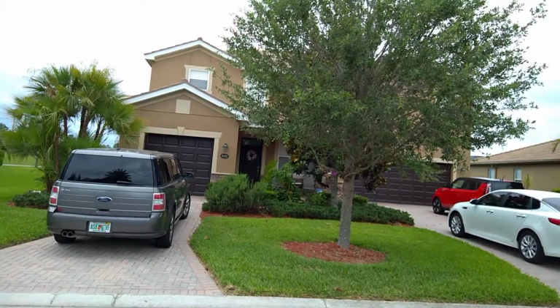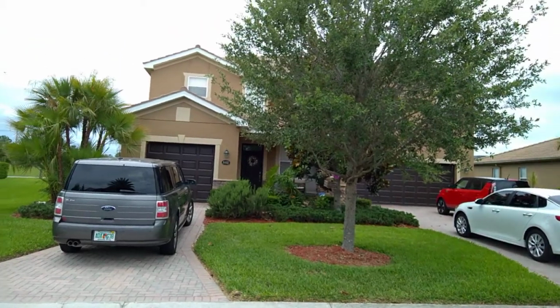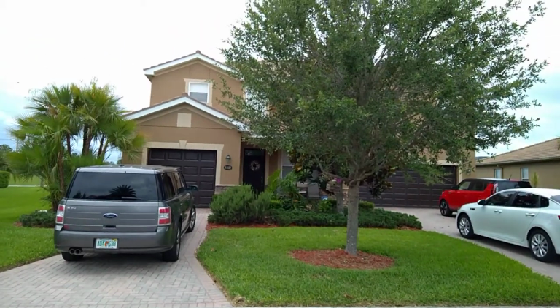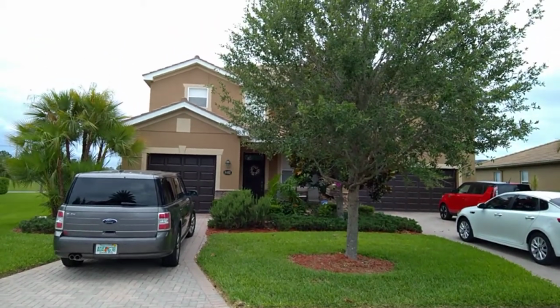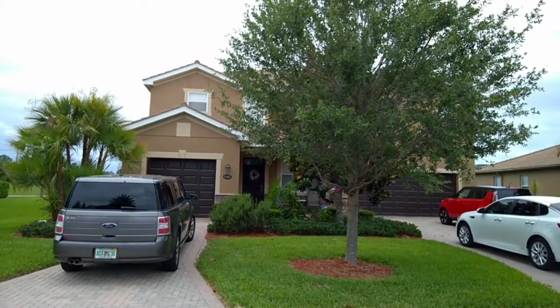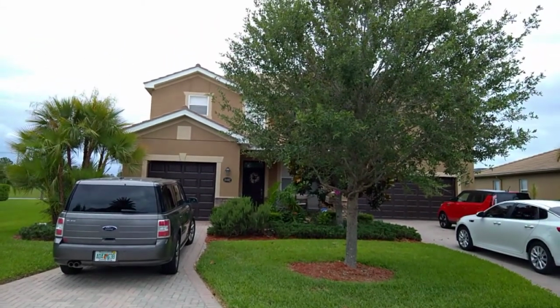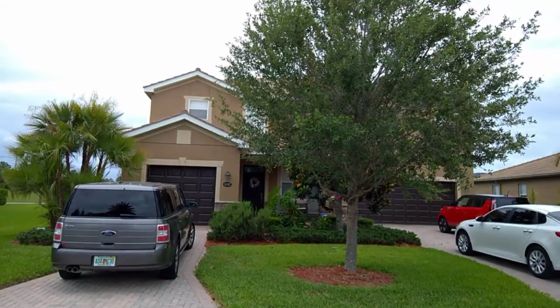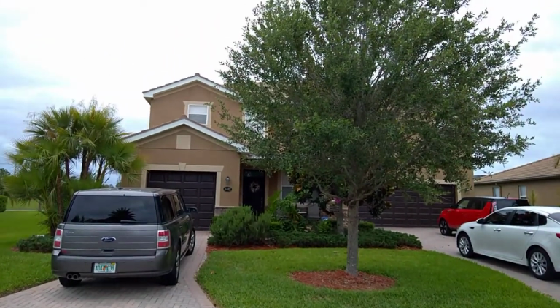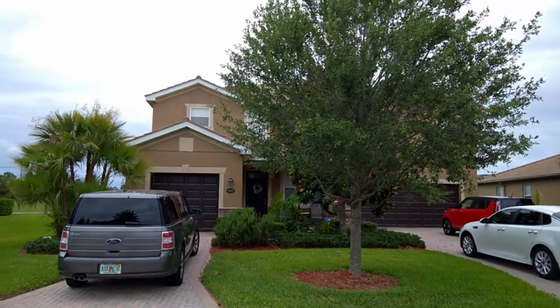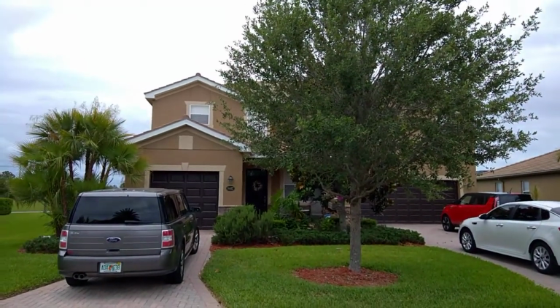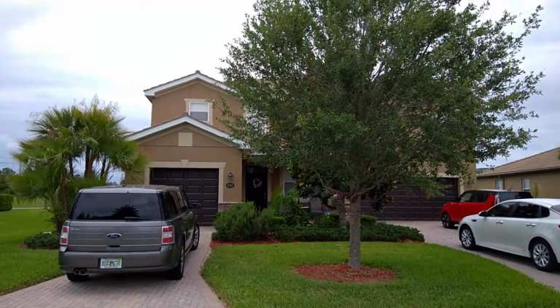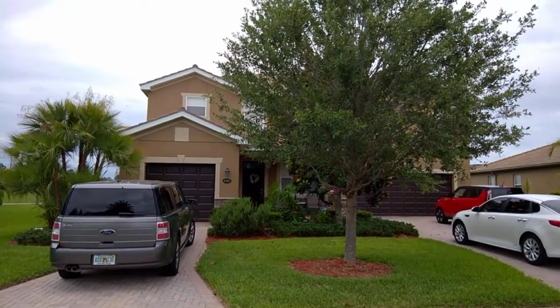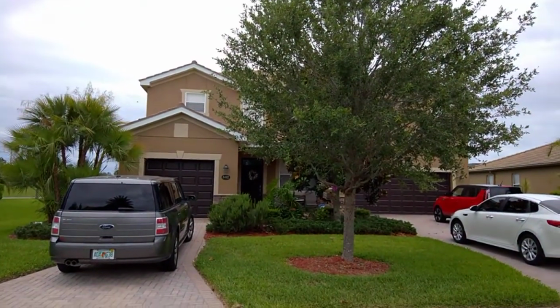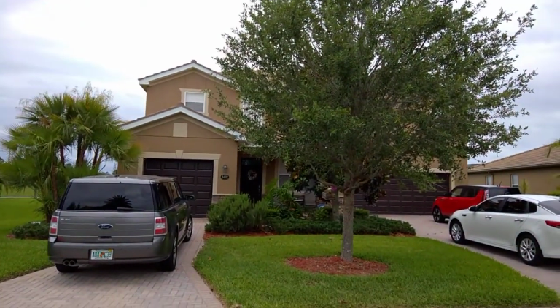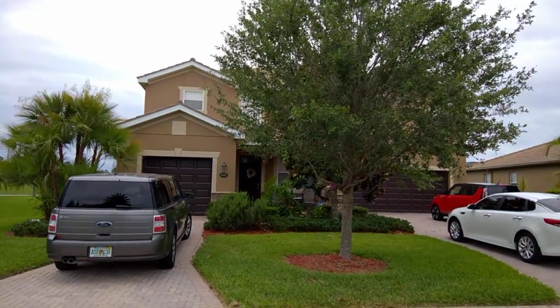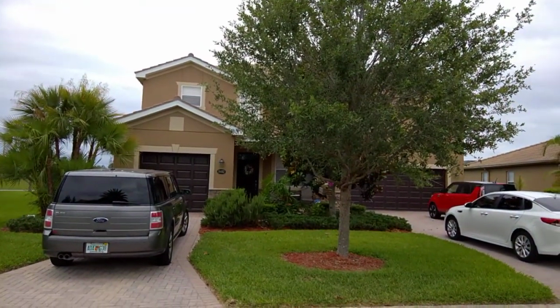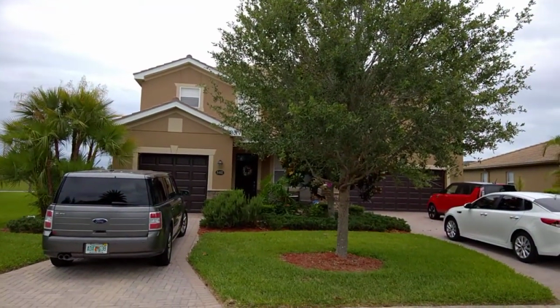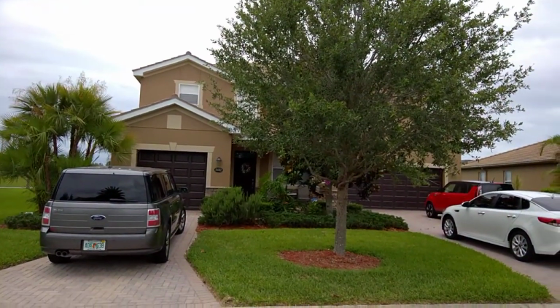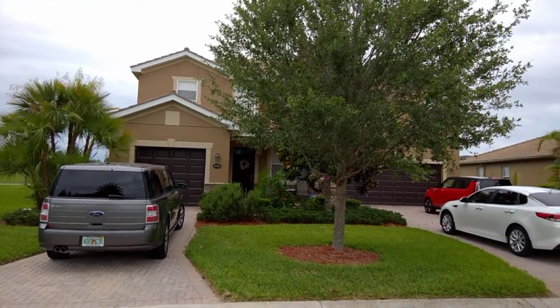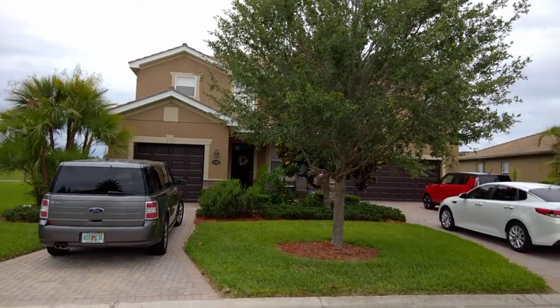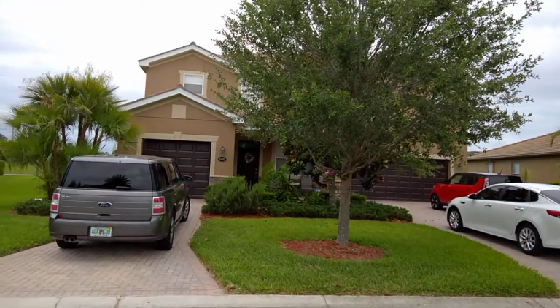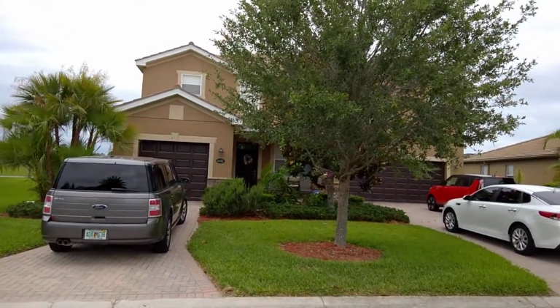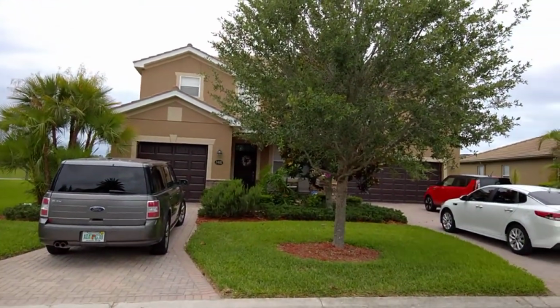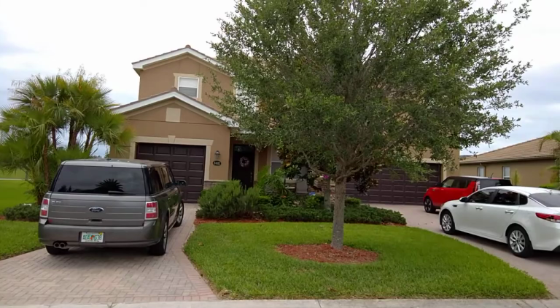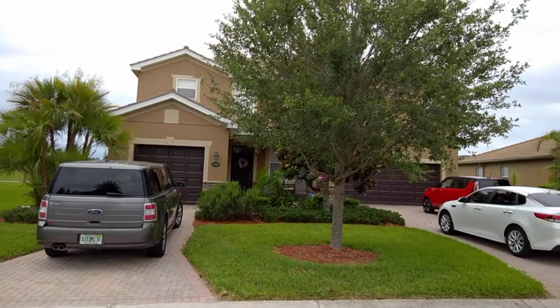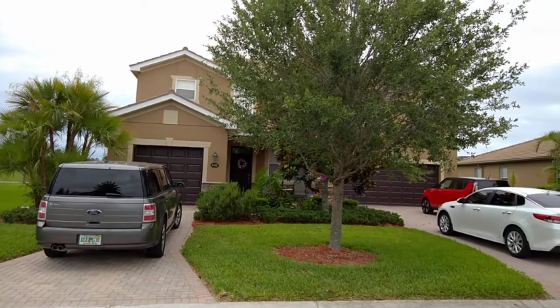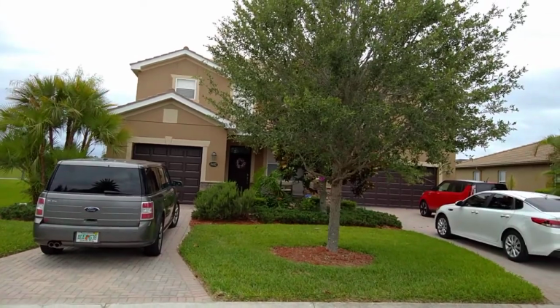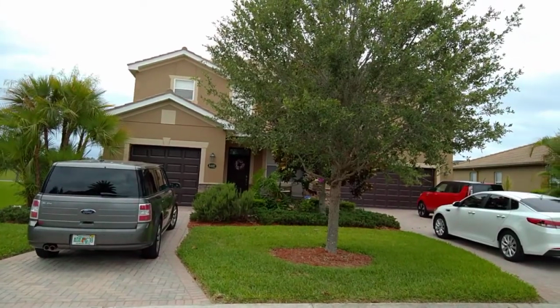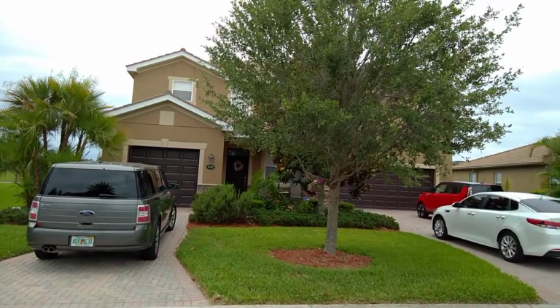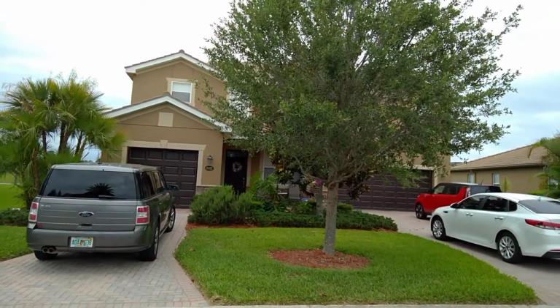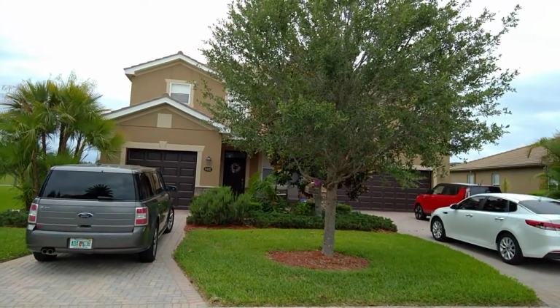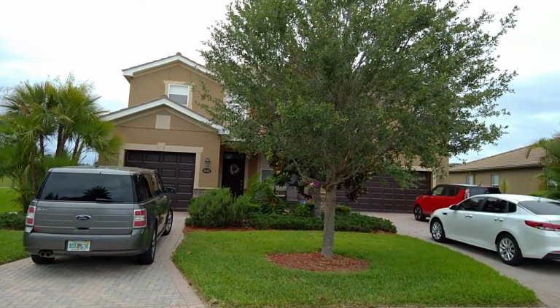Today is Sunday, May 13th. I'm at 8402 River Preserve. This is a landscape enhancement plan.